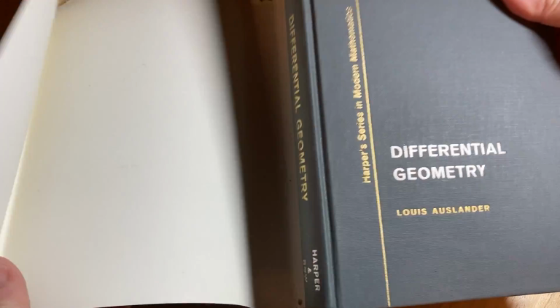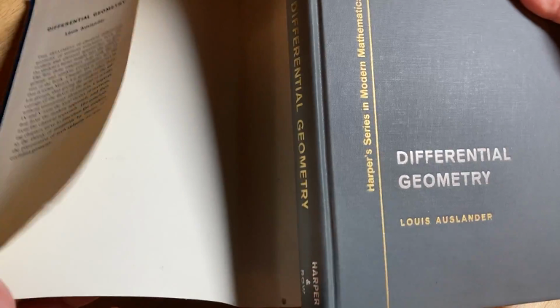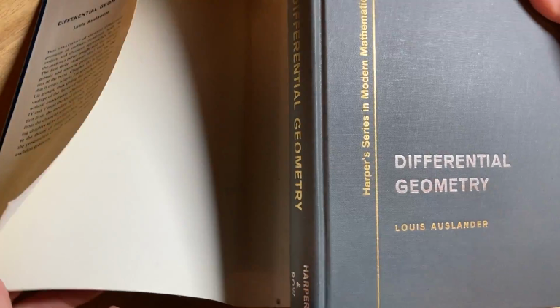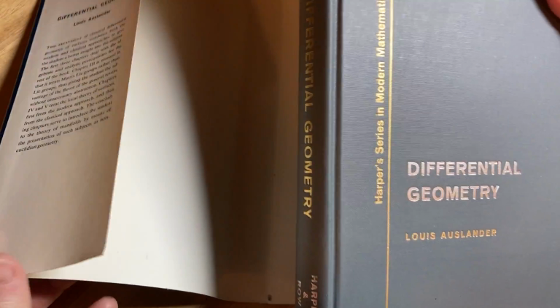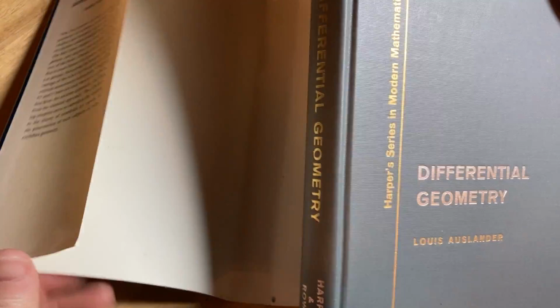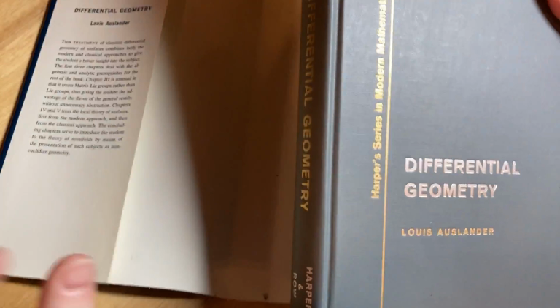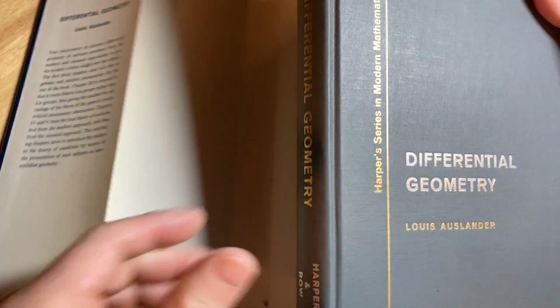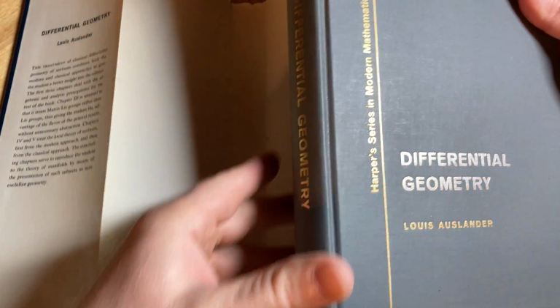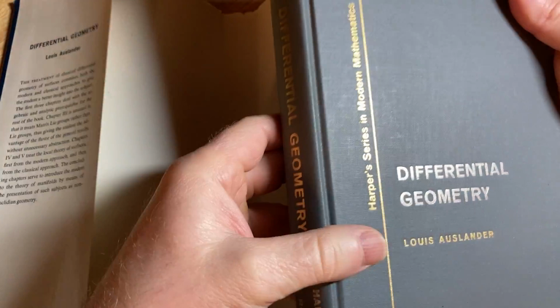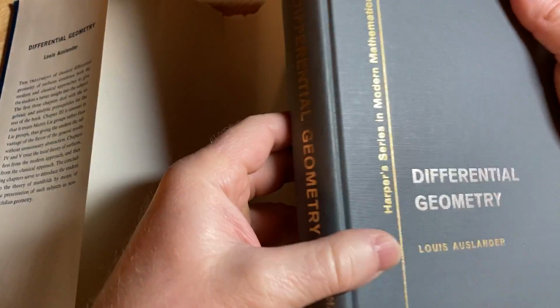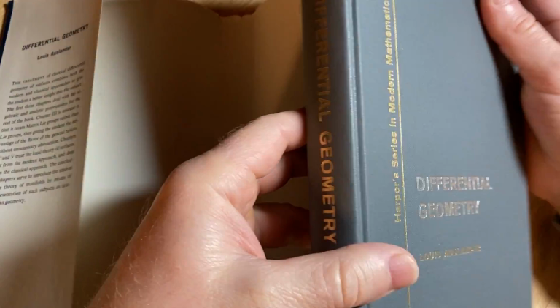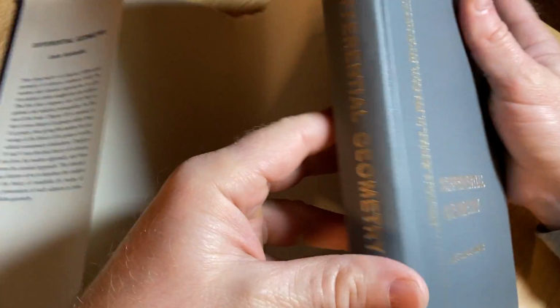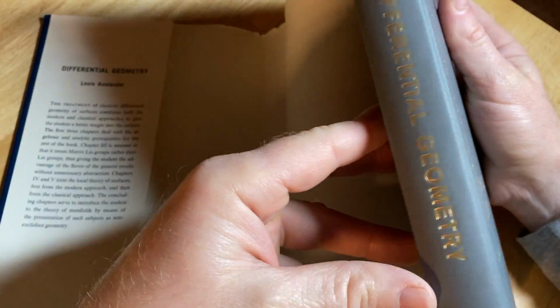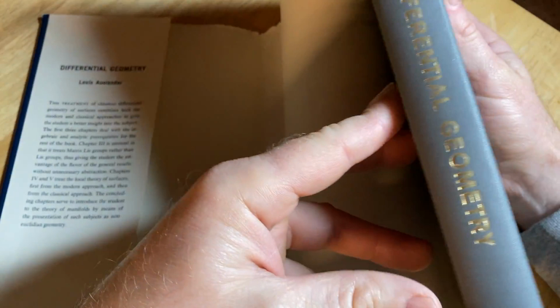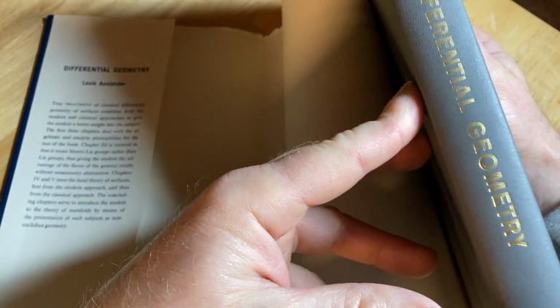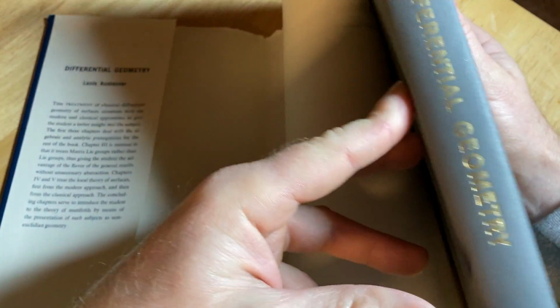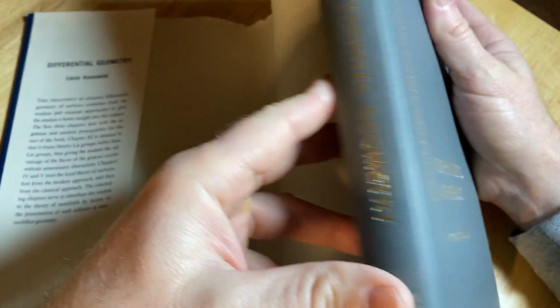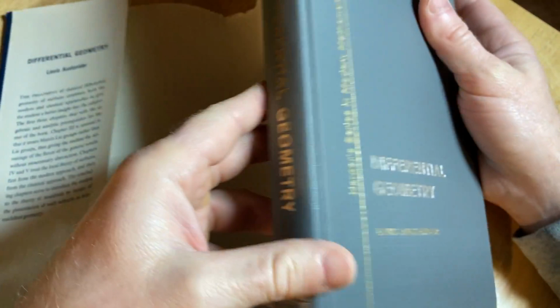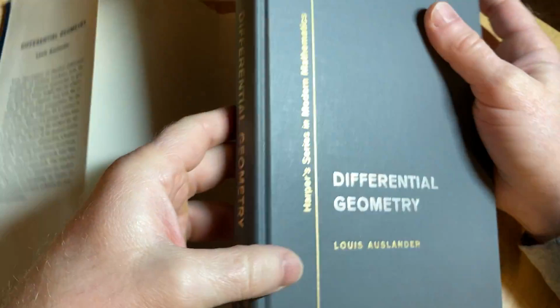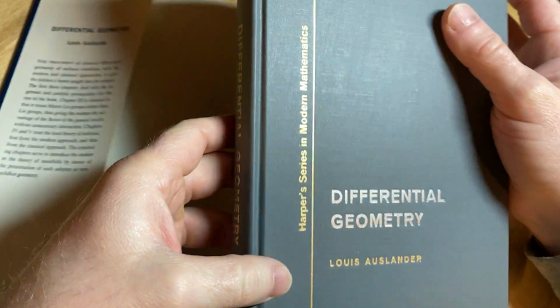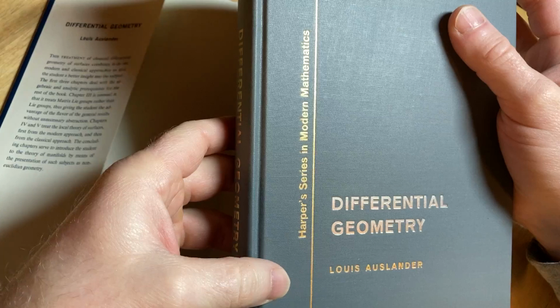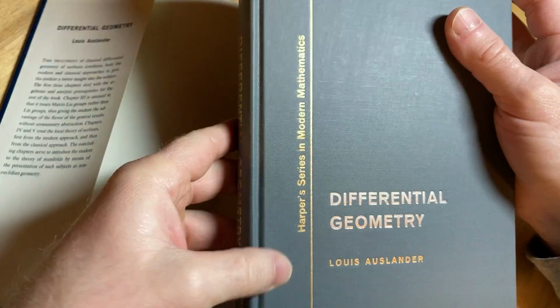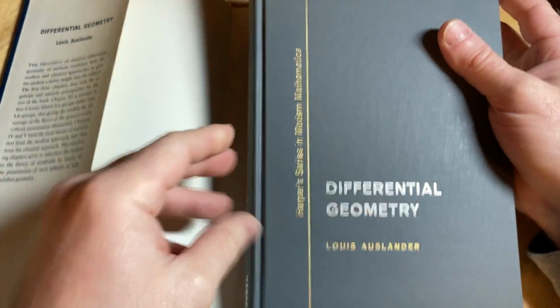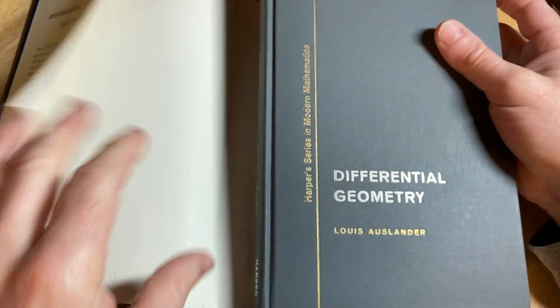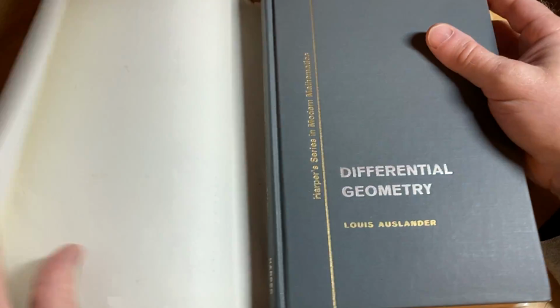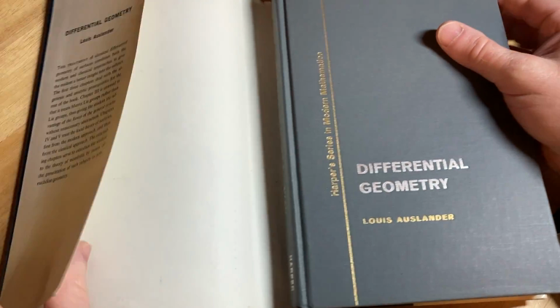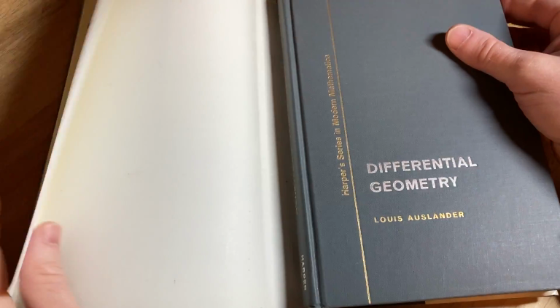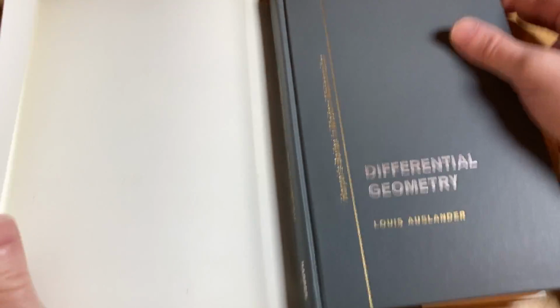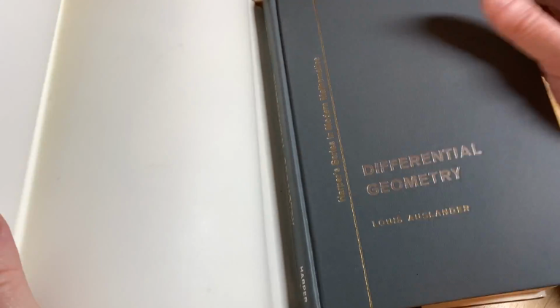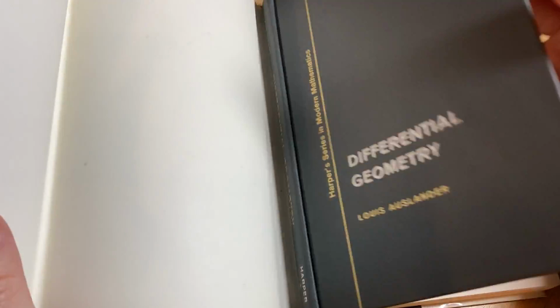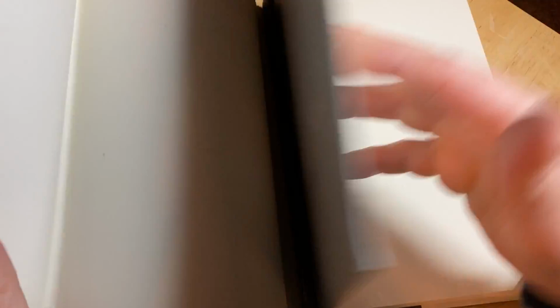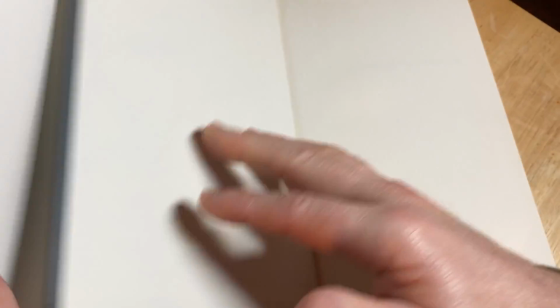Wow, look at that elegance. Just a very nice book.